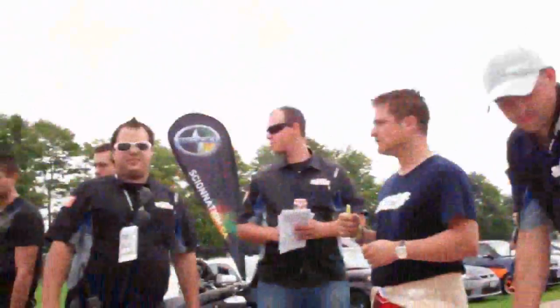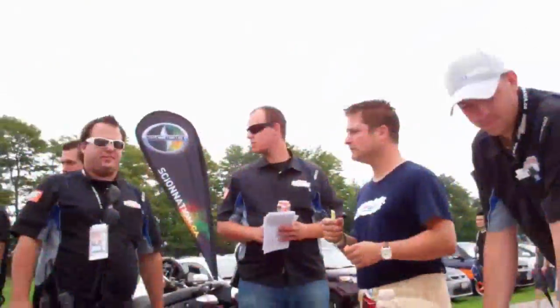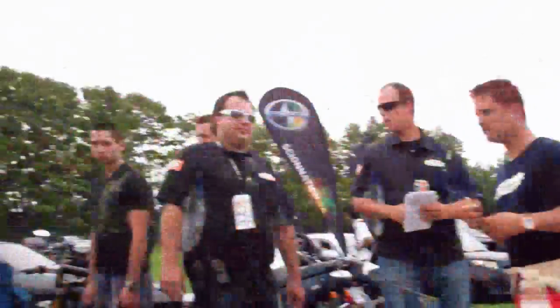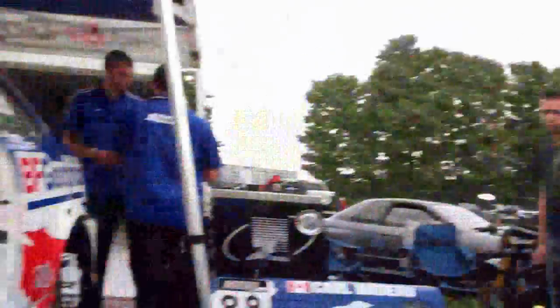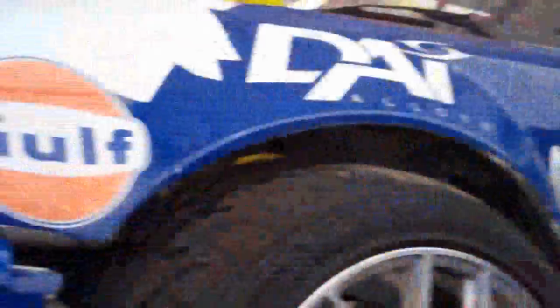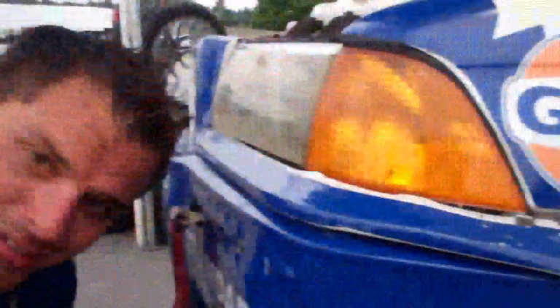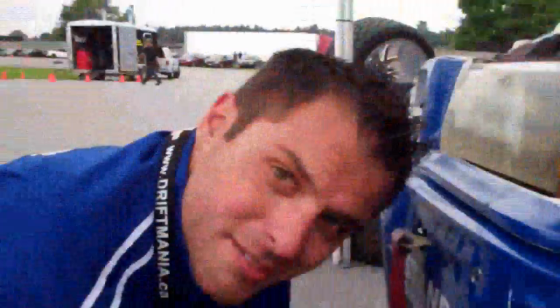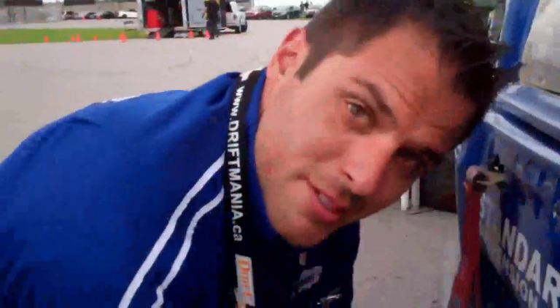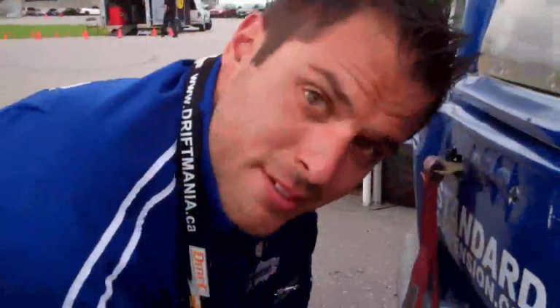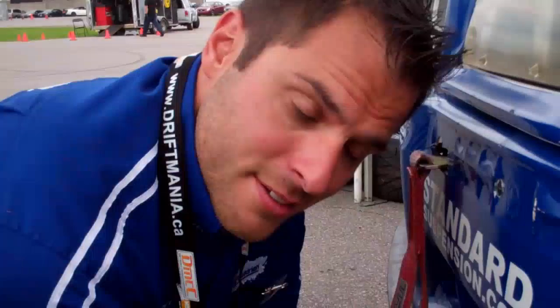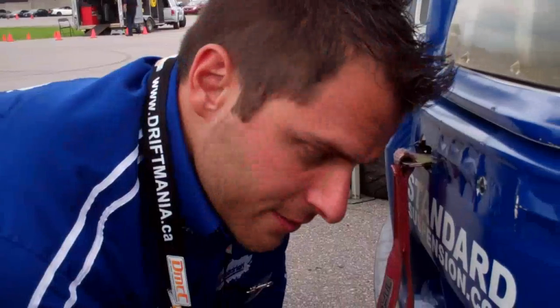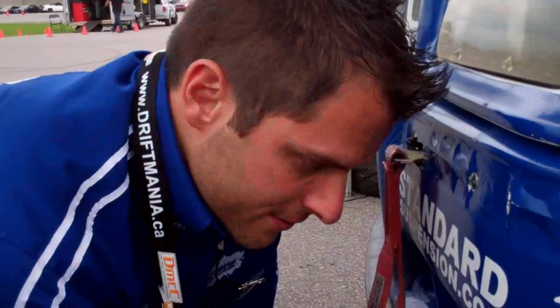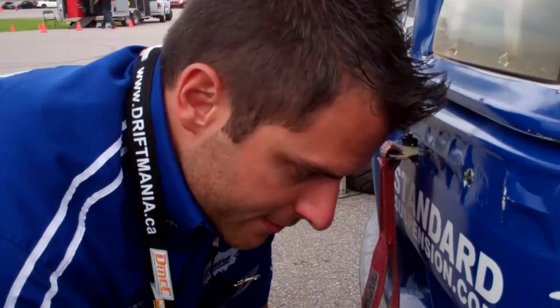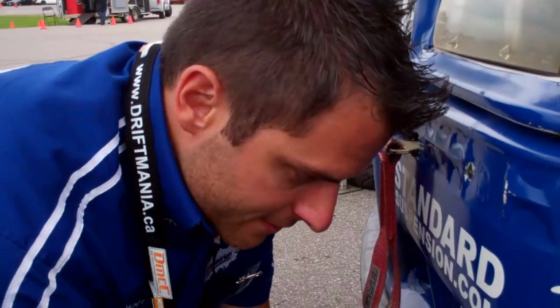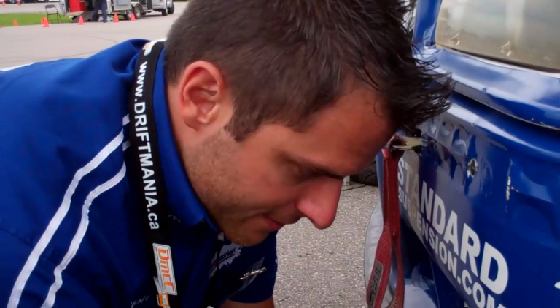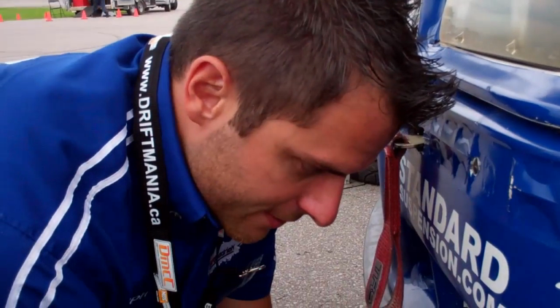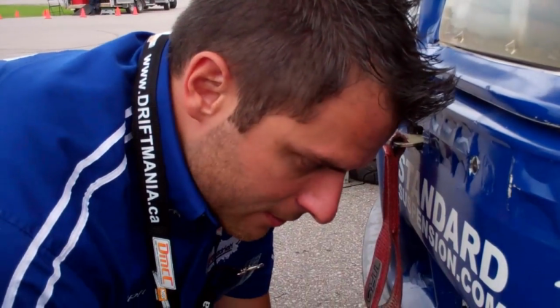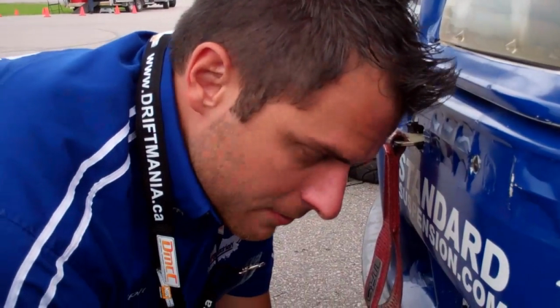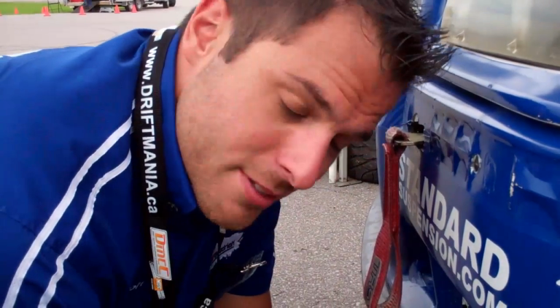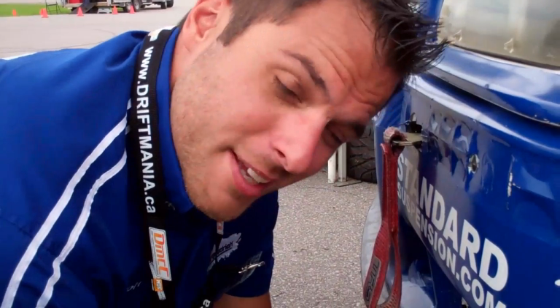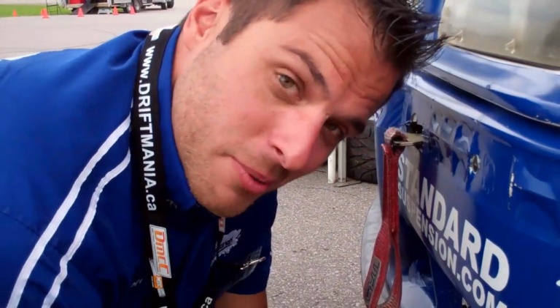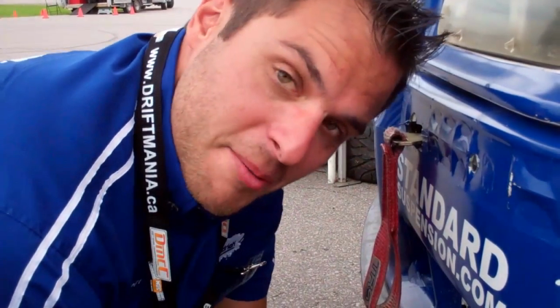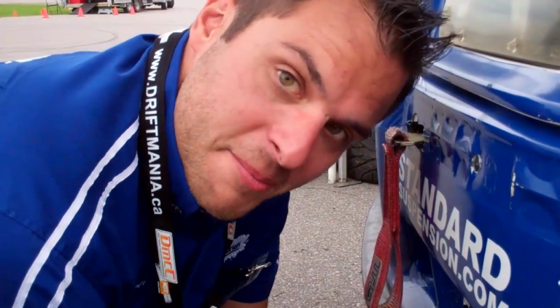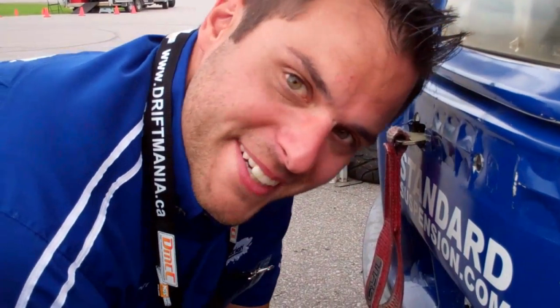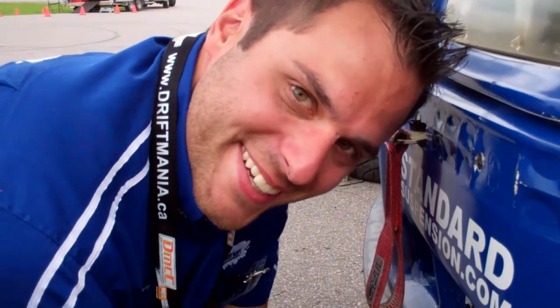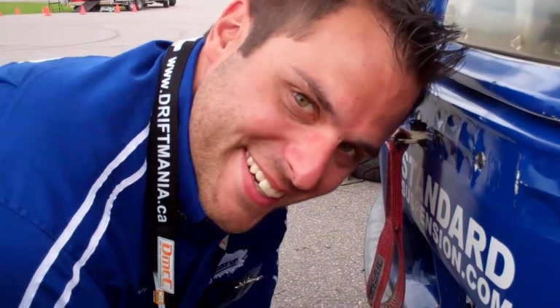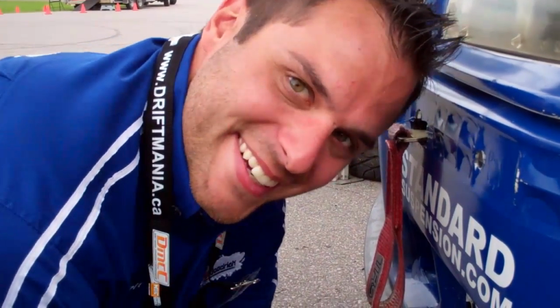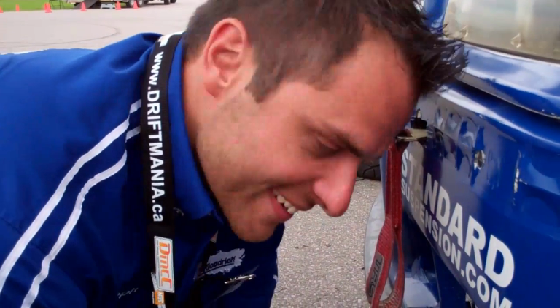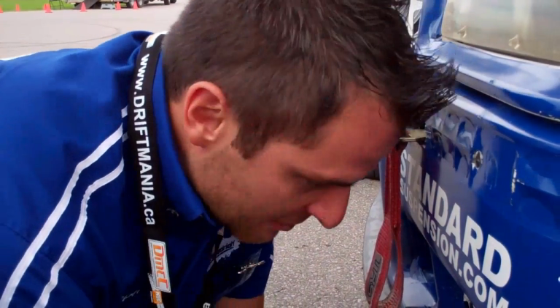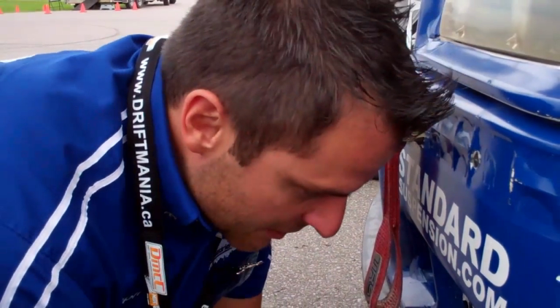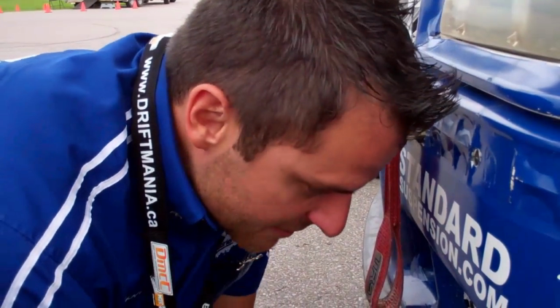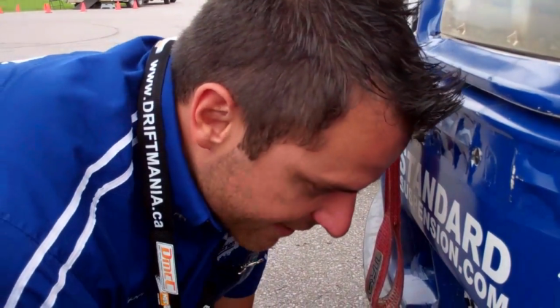Five minutes — you've got five minutes to get this sucker on the road apparently. It's not a problem. Not a problem at all.